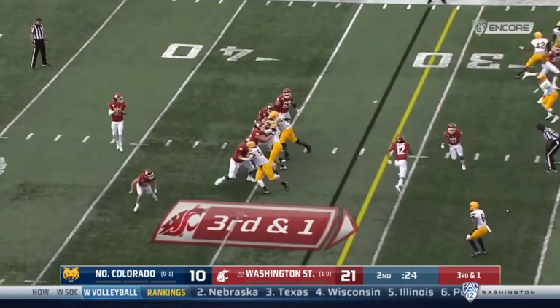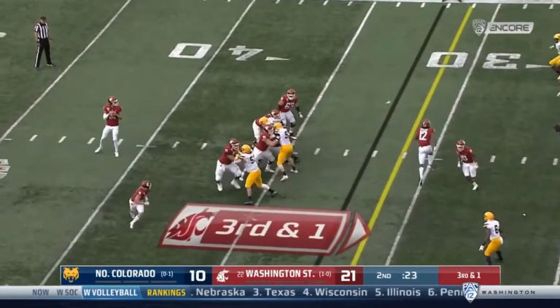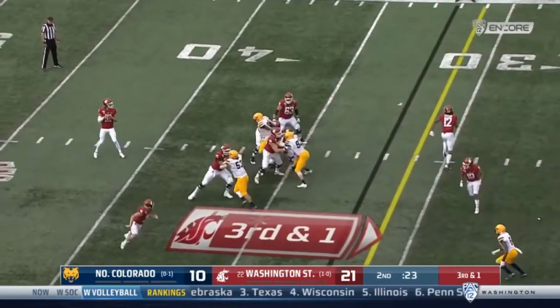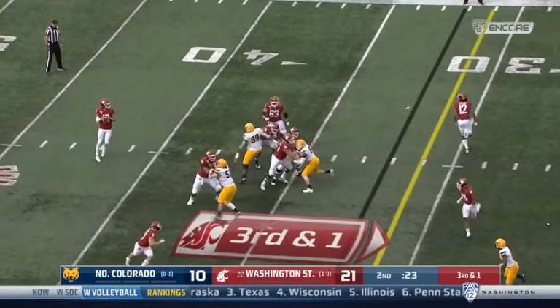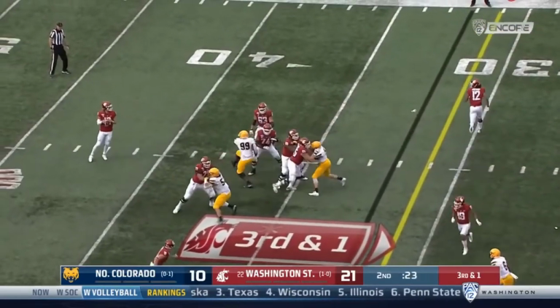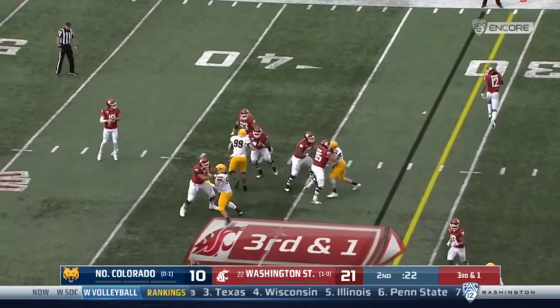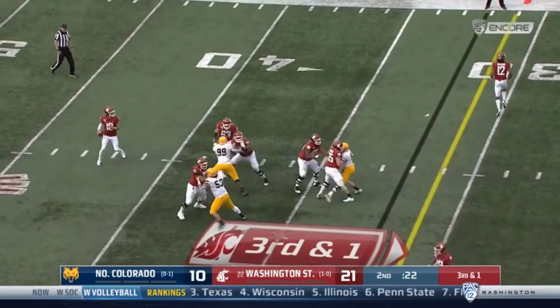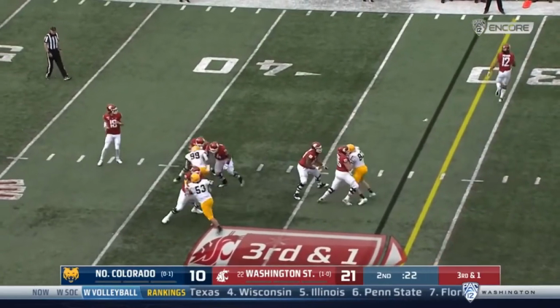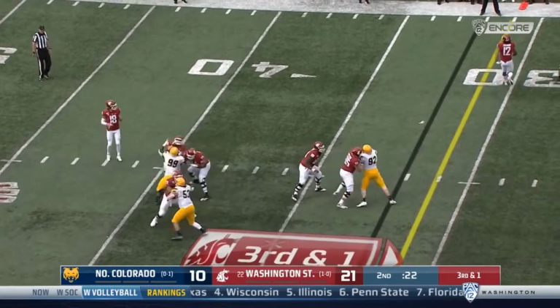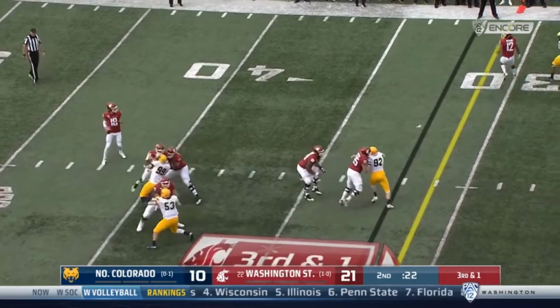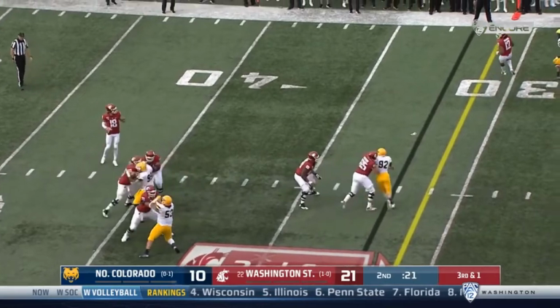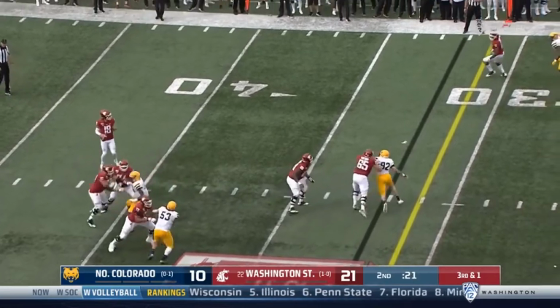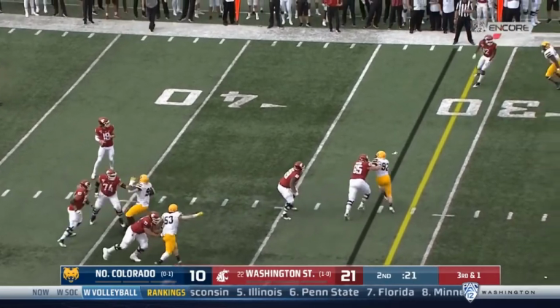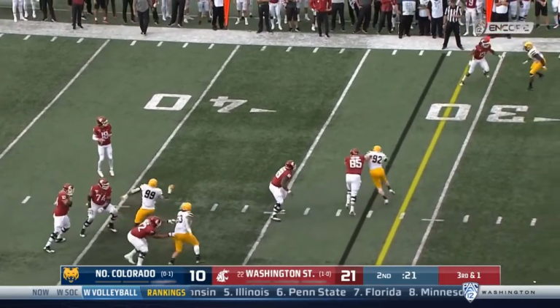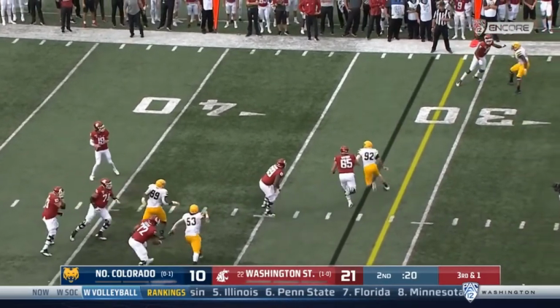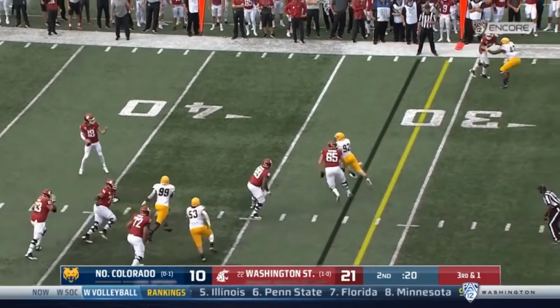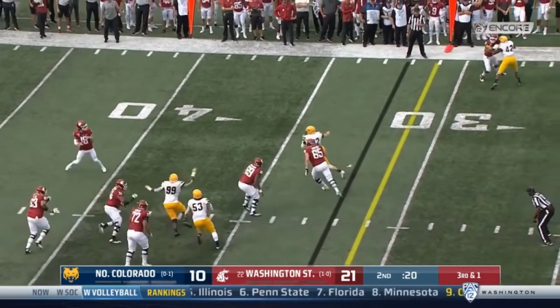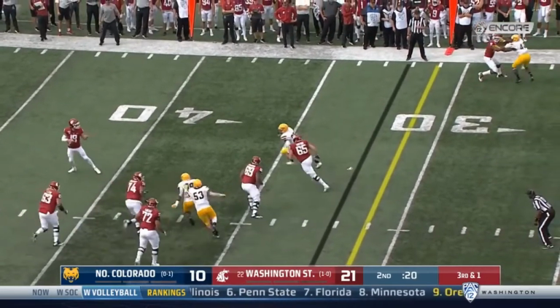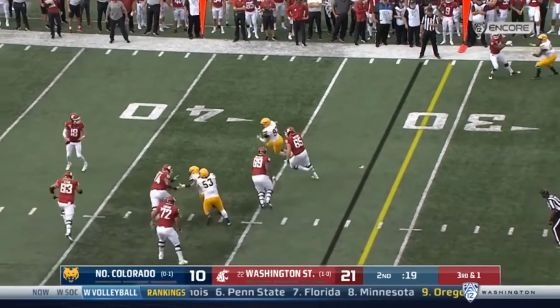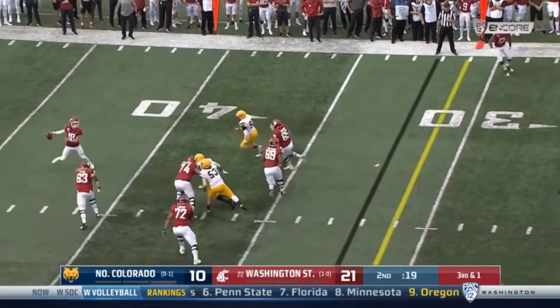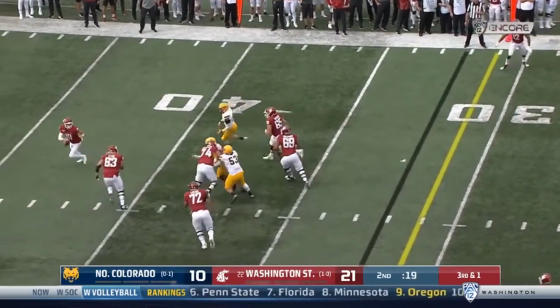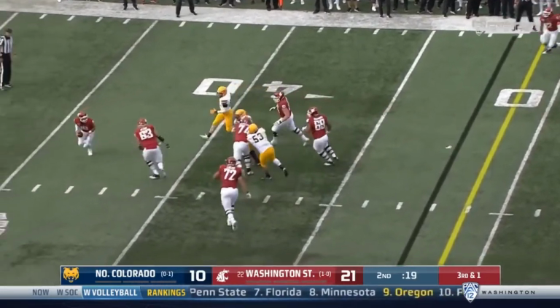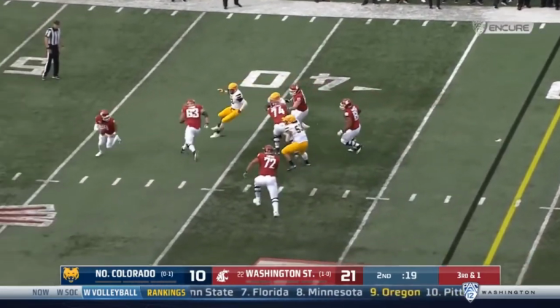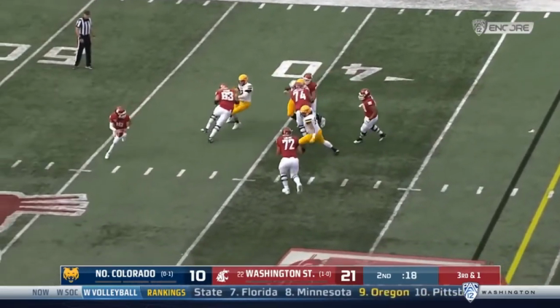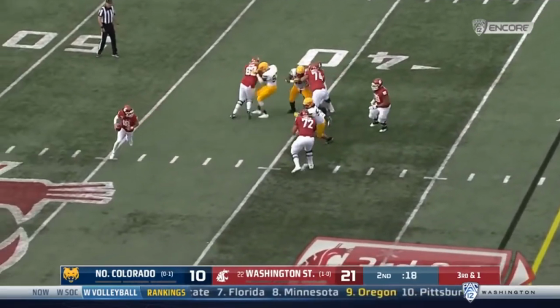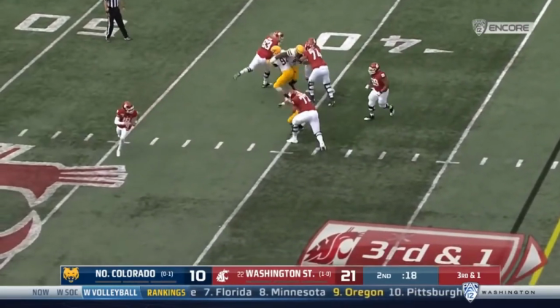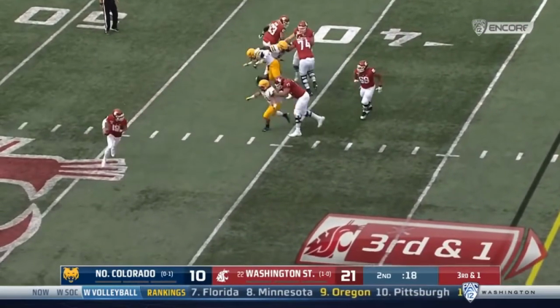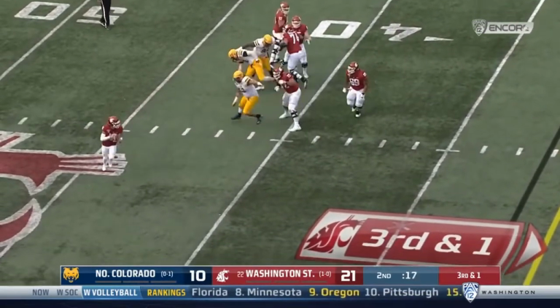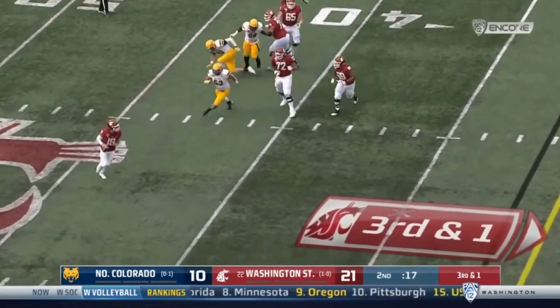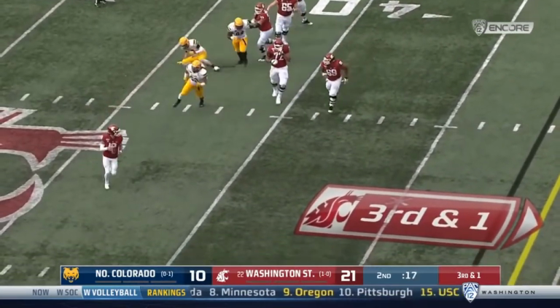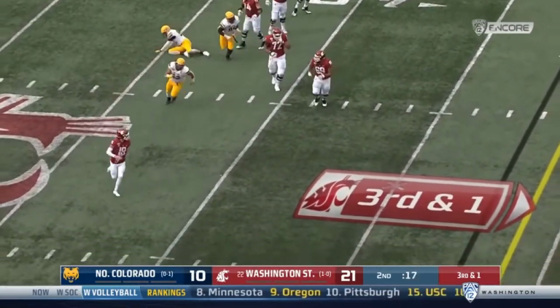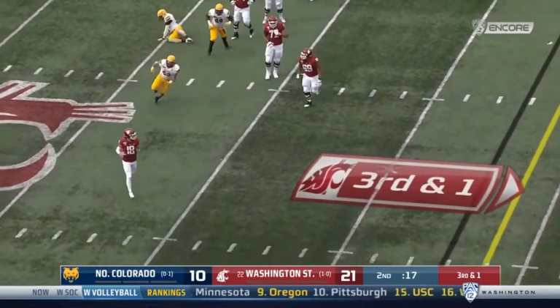If Gordon can continue to improve and show his arm strength and willingness to take shots down the field, NFL teams will have no choice but to take a look at him.